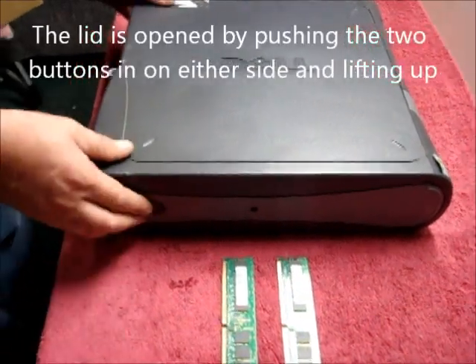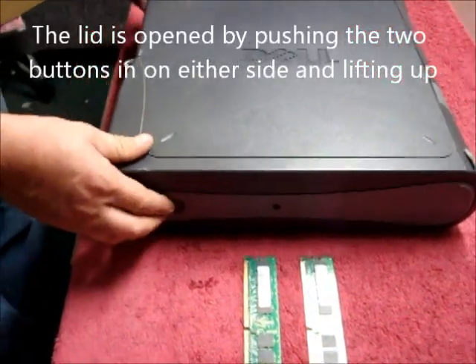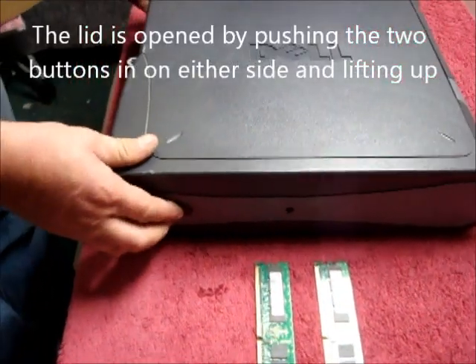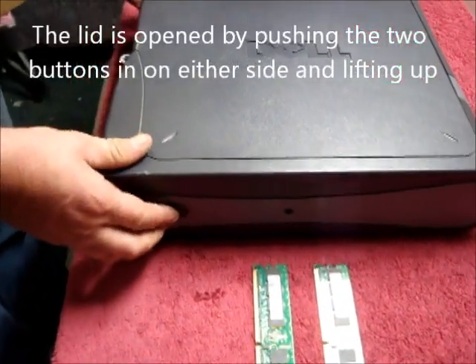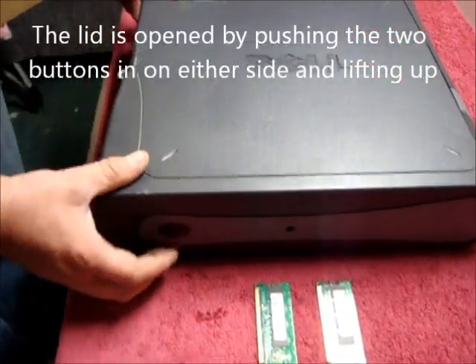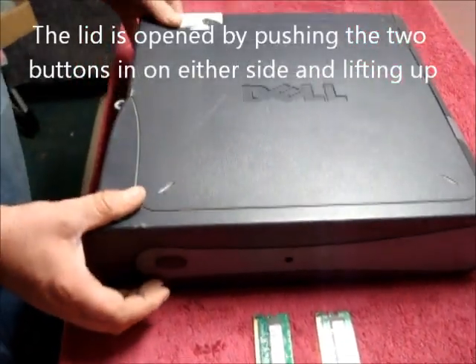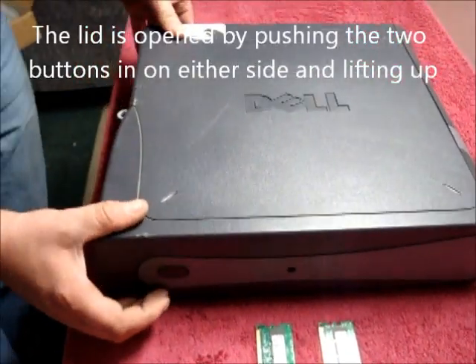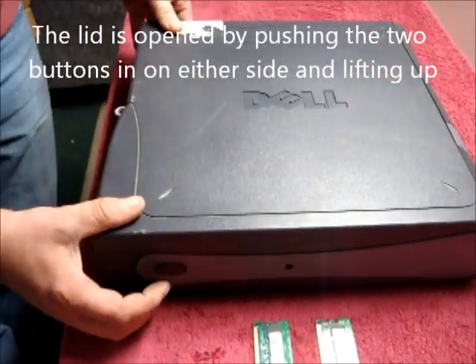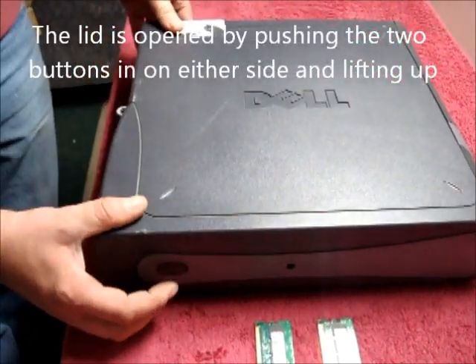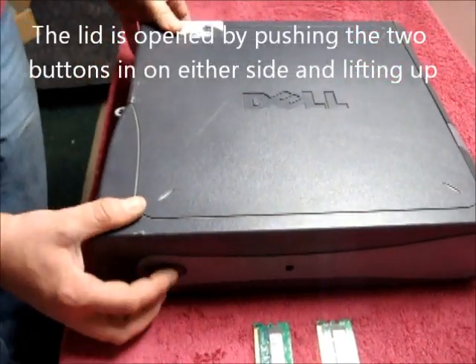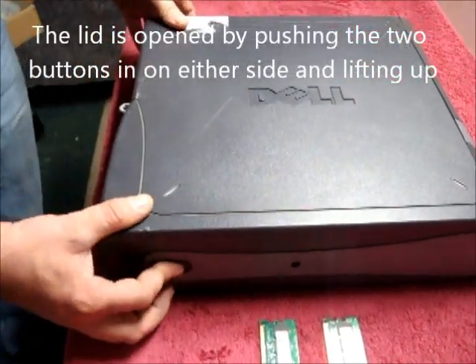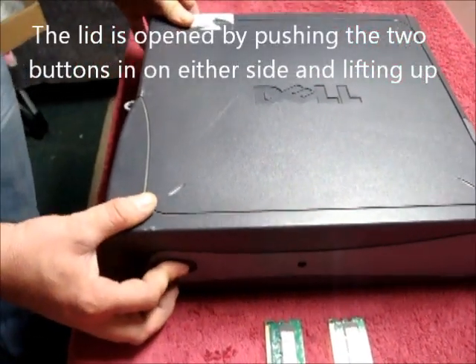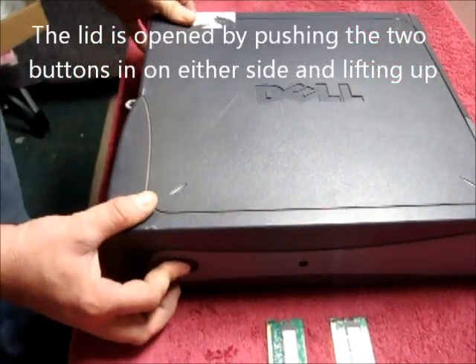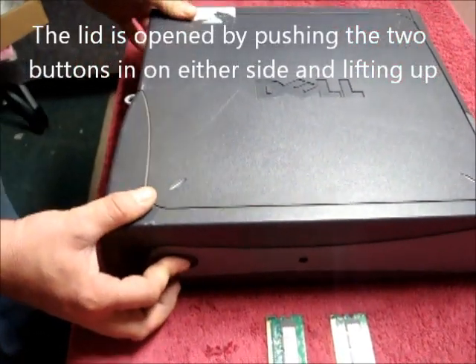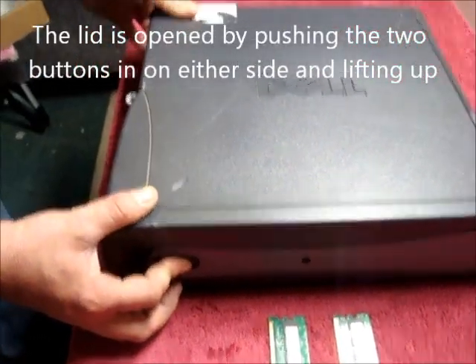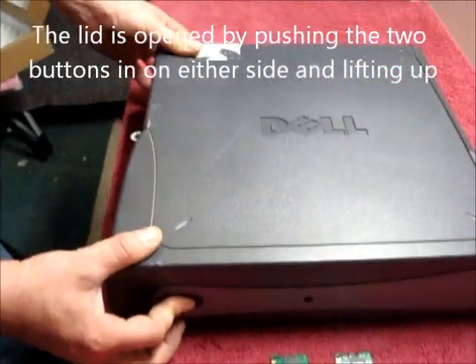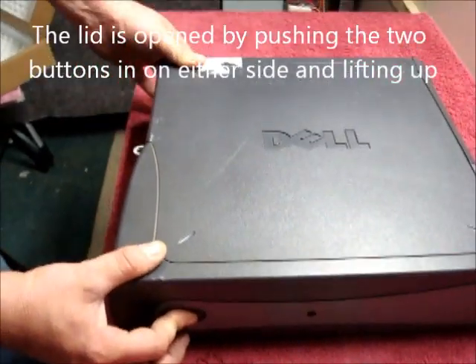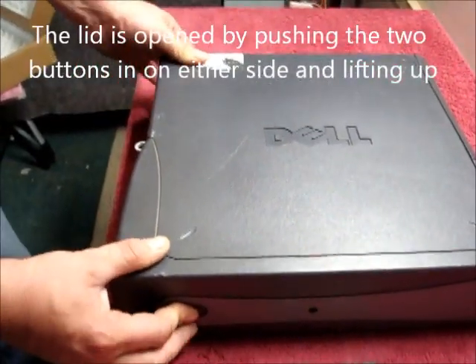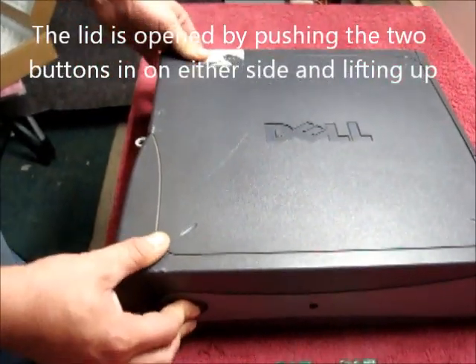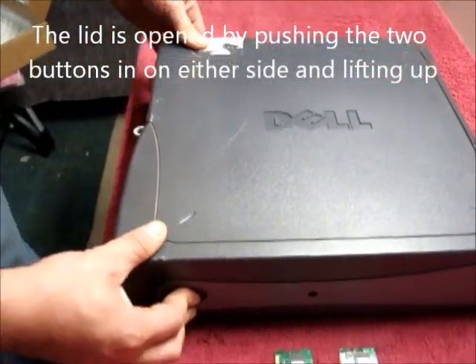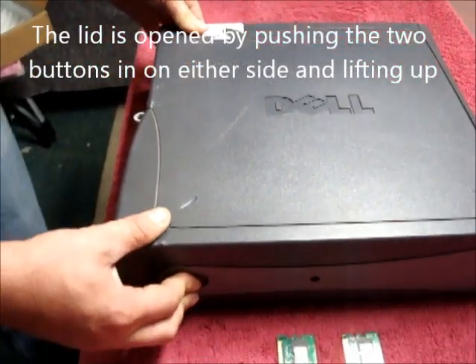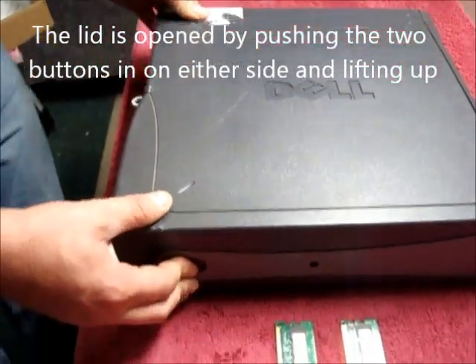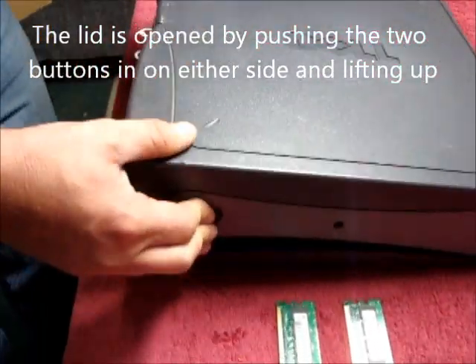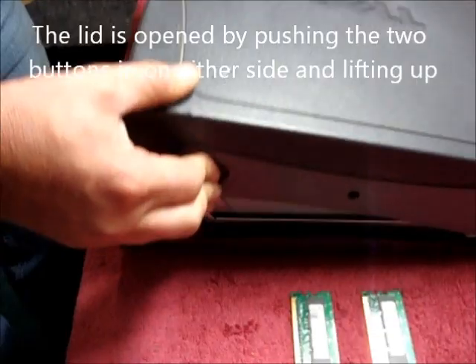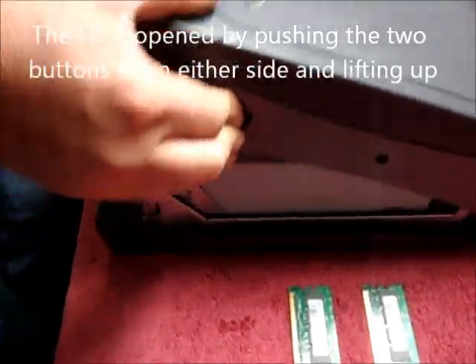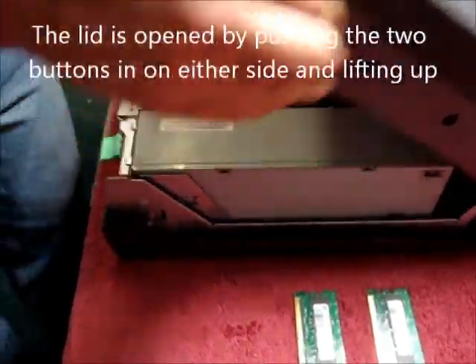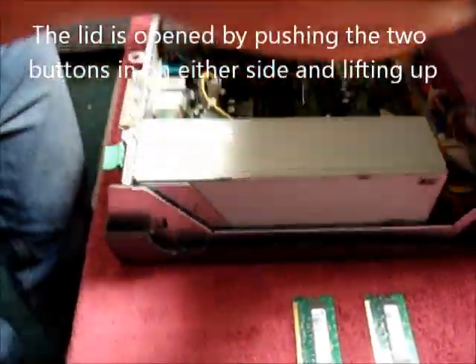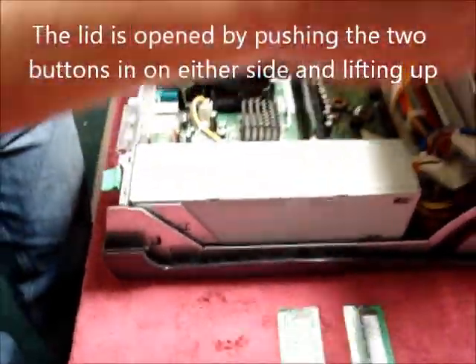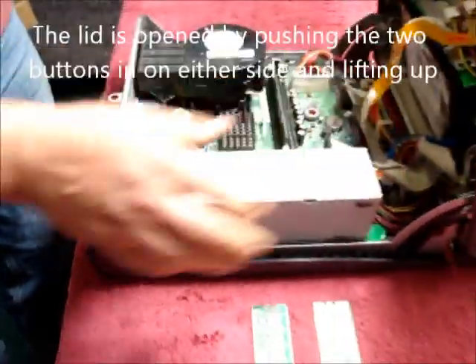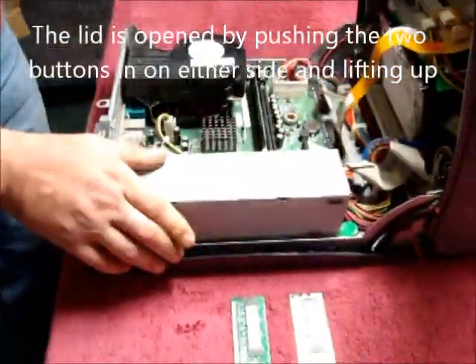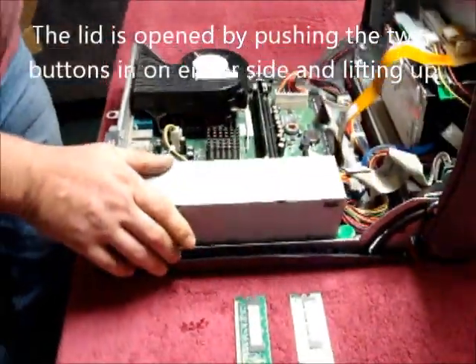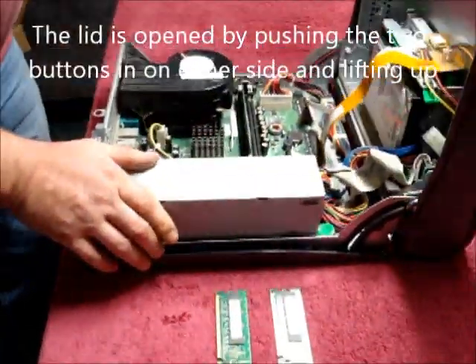We need to lift the case up. This is done by pushing the two buttons on either side and lifting up like so.